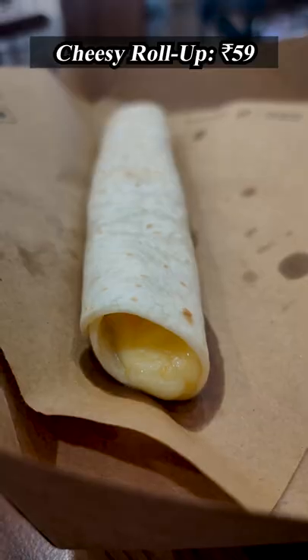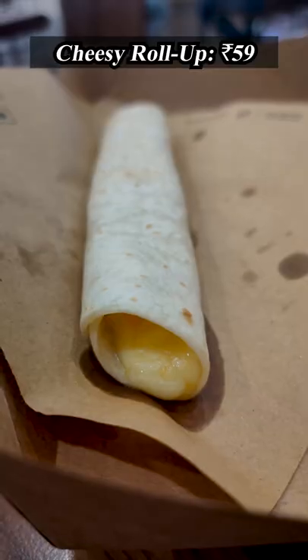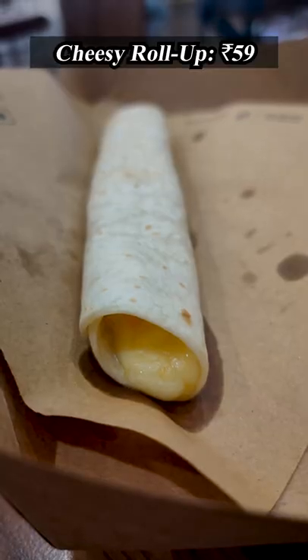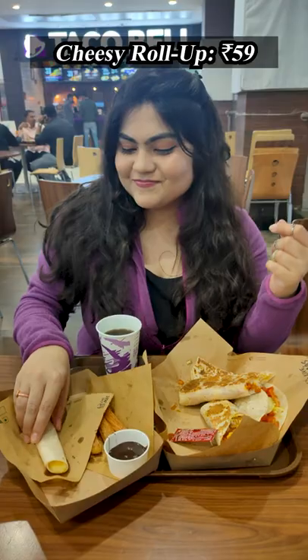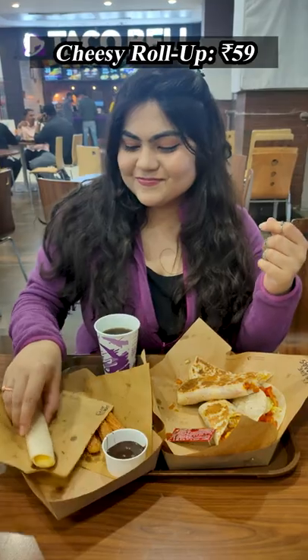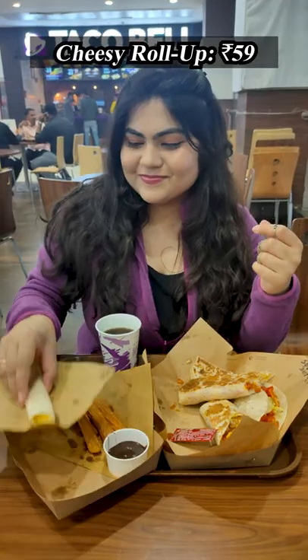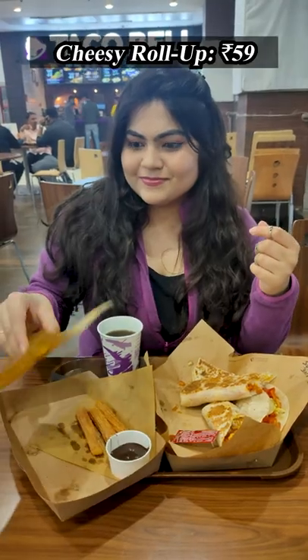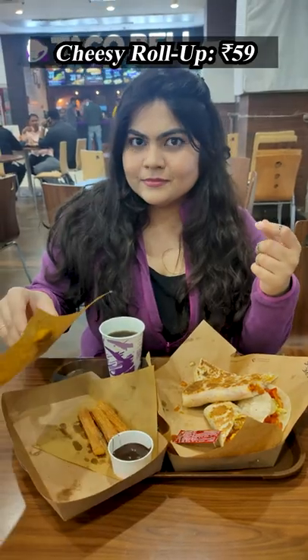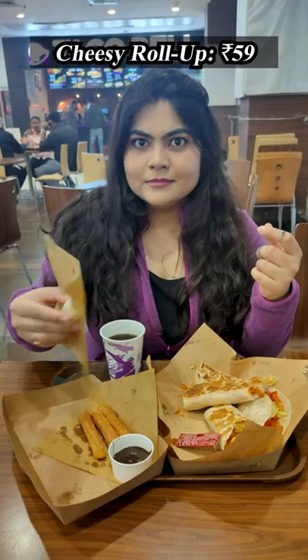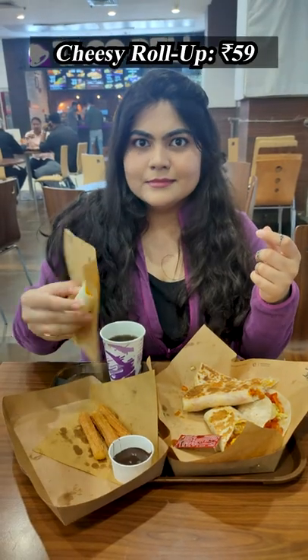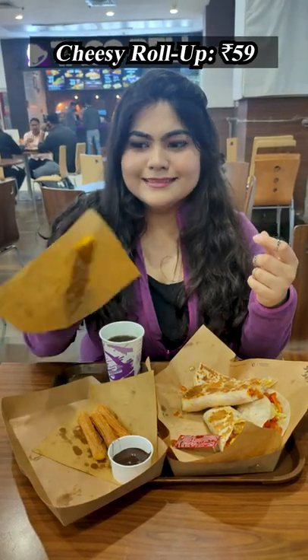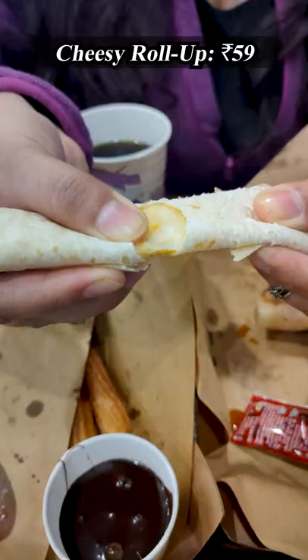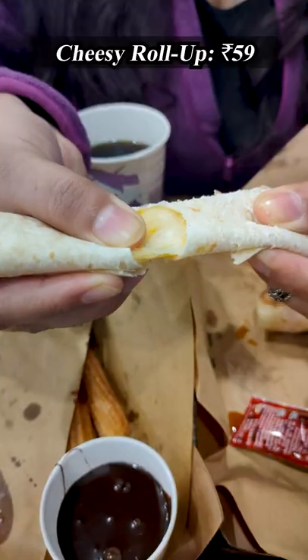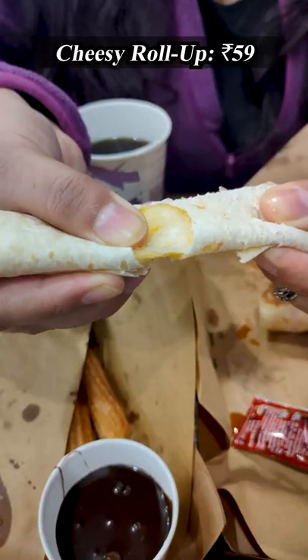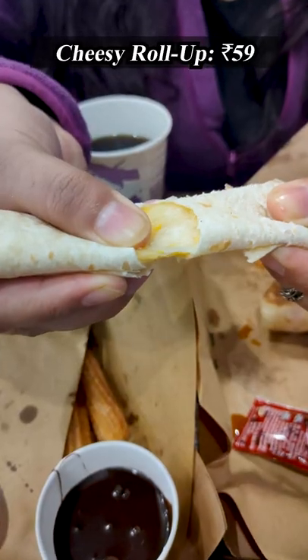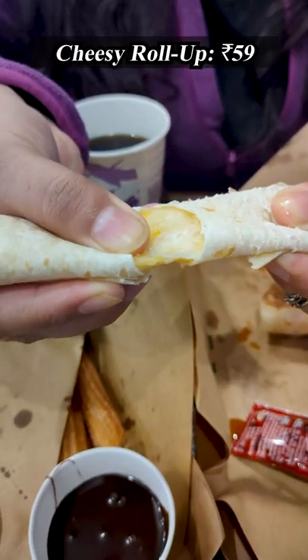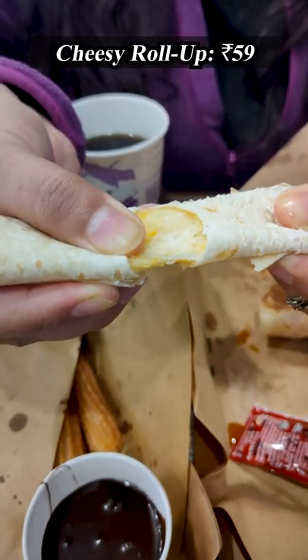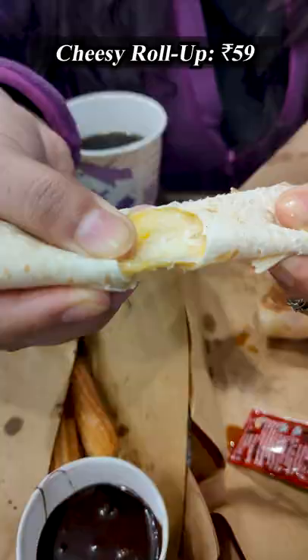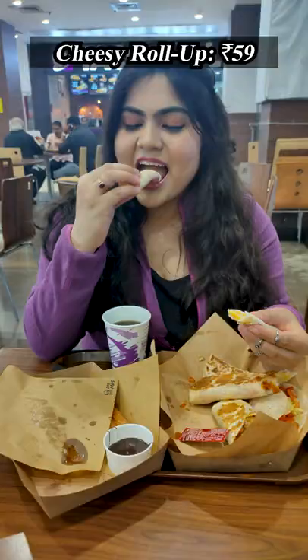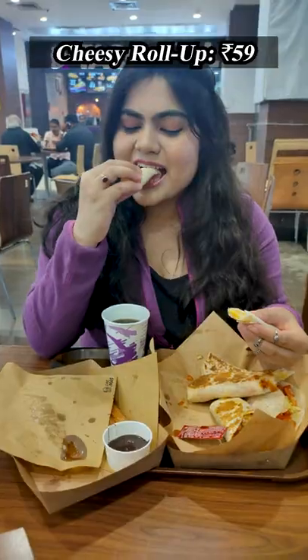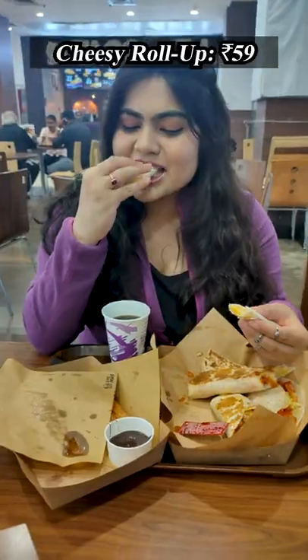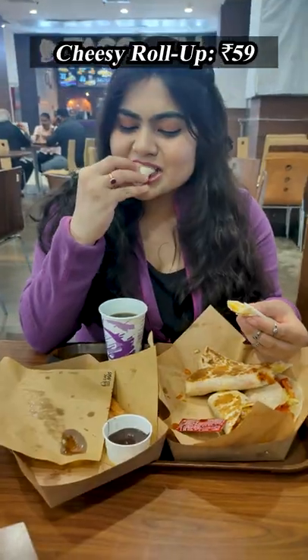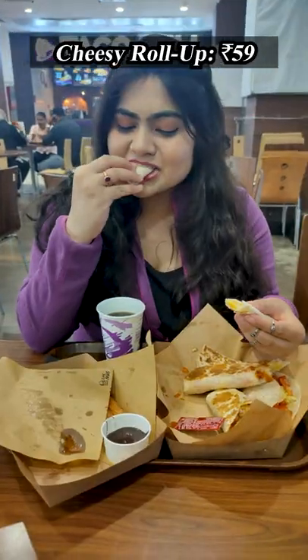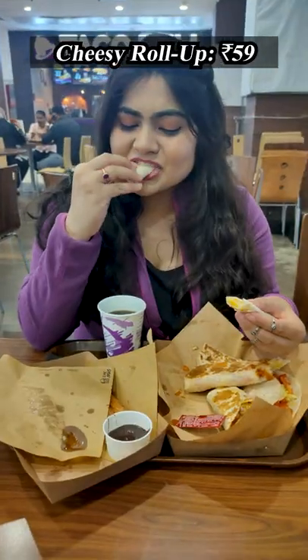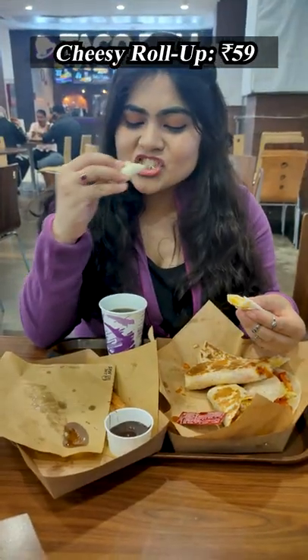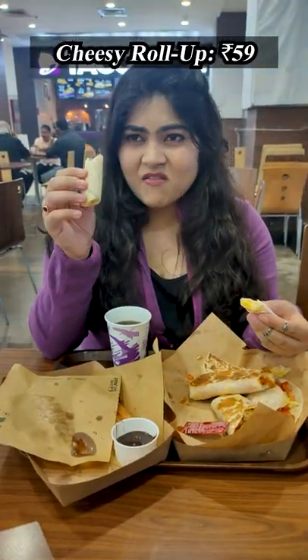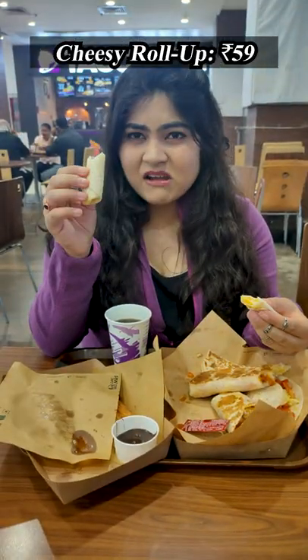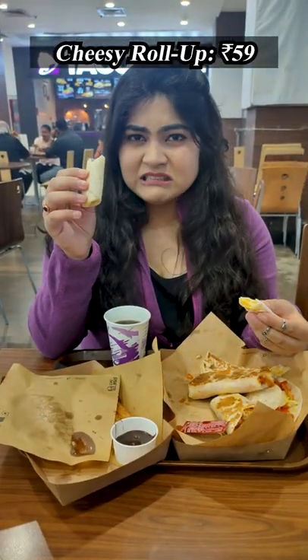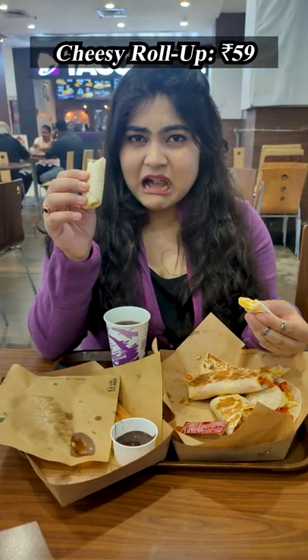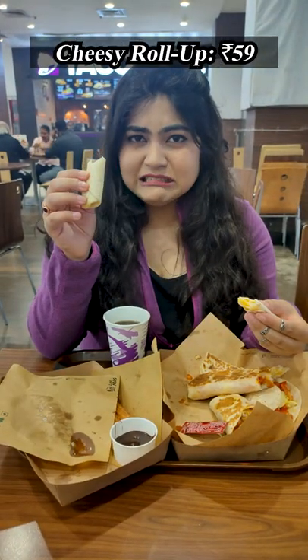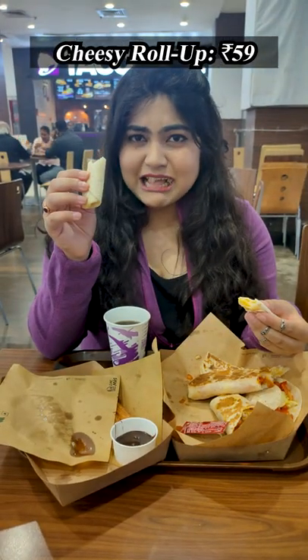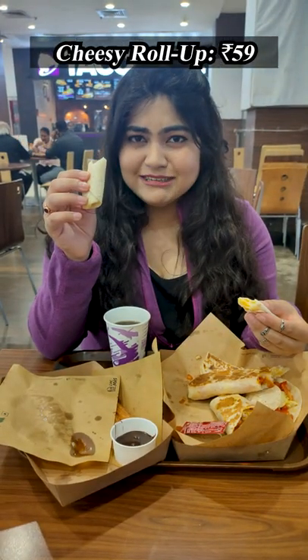Cheezy roll up — there's two blended cheeses in a roll and honestly, it's very bland. It's not good at all.